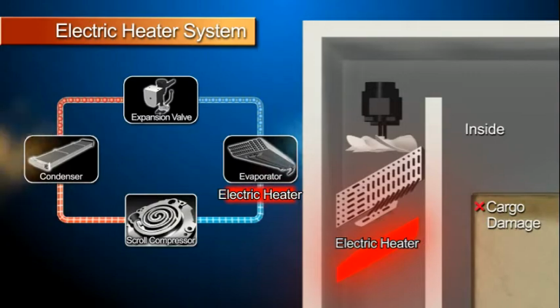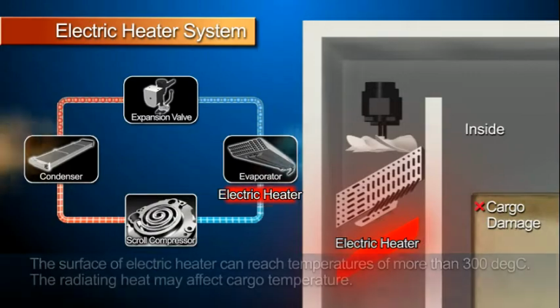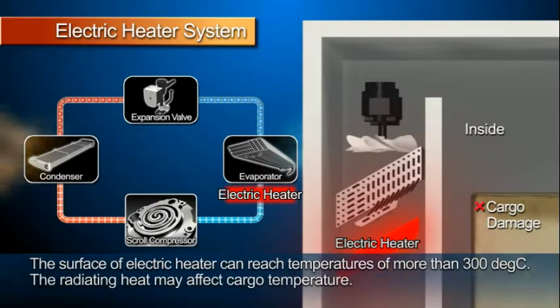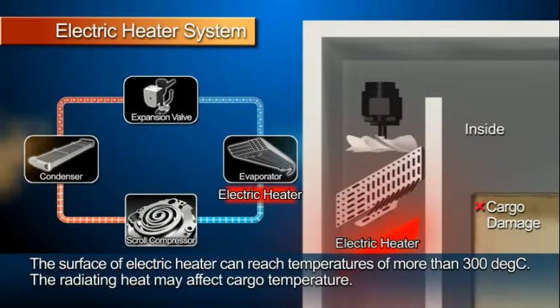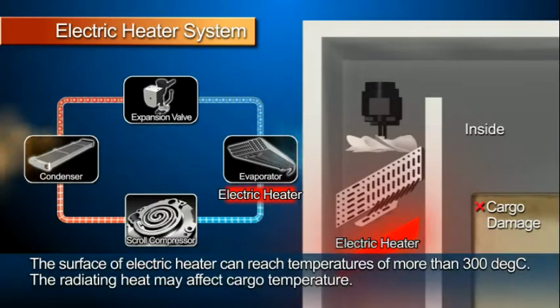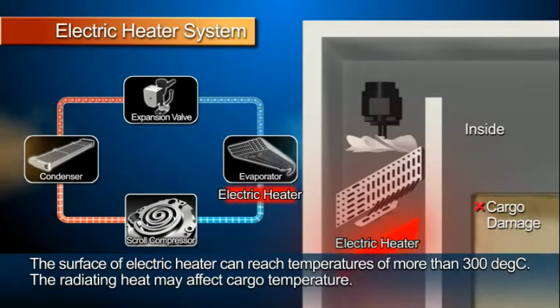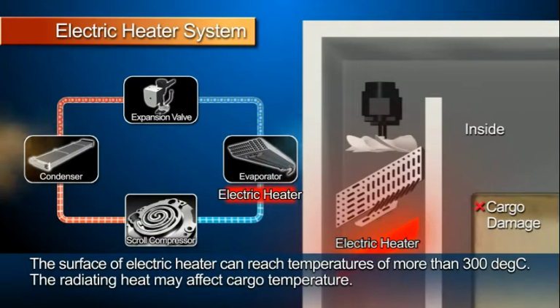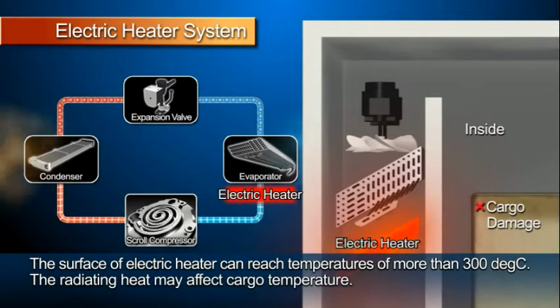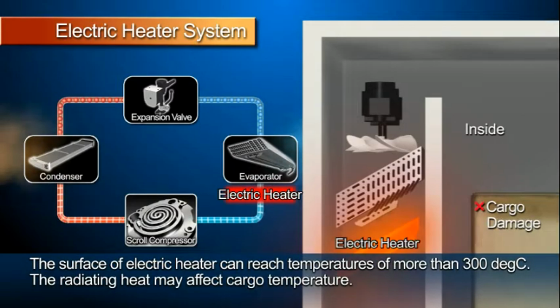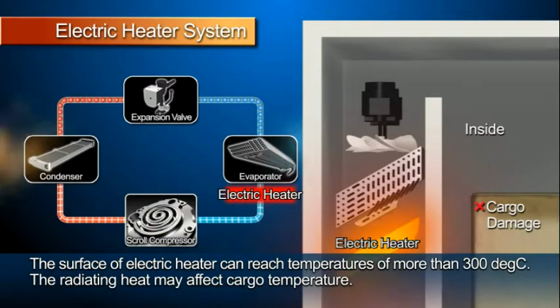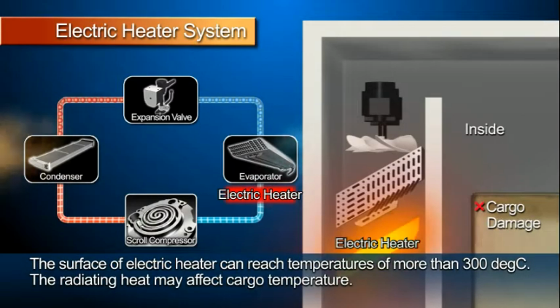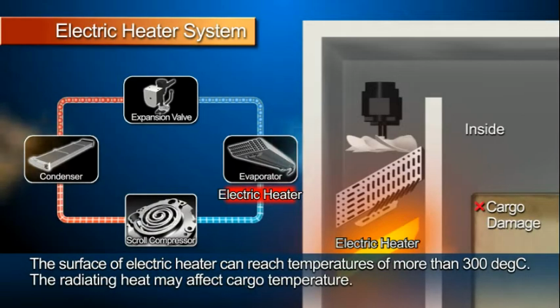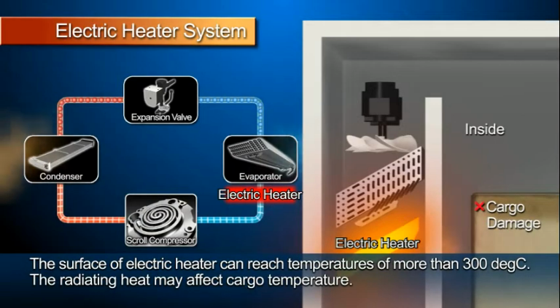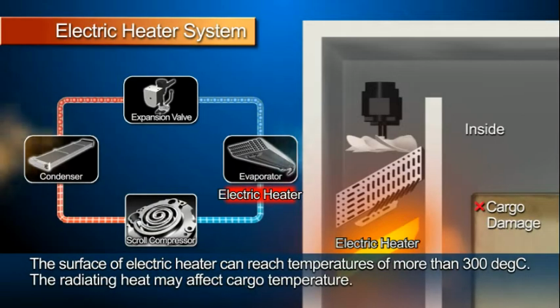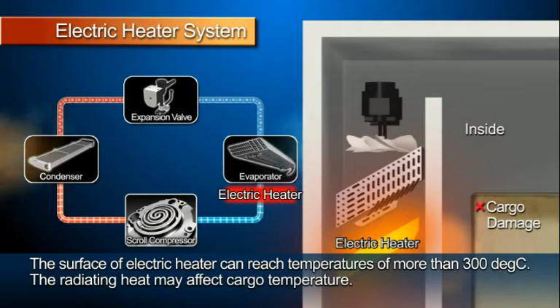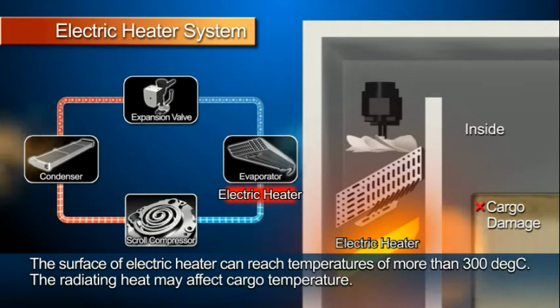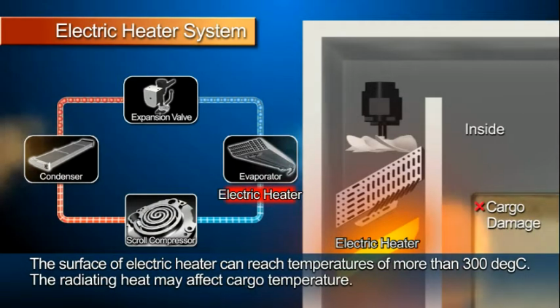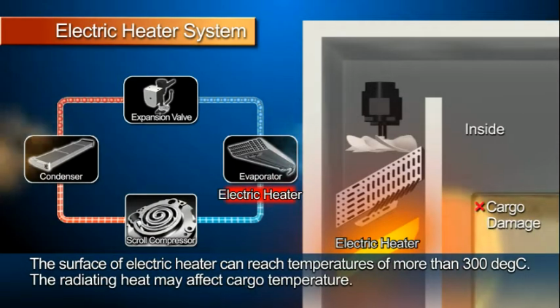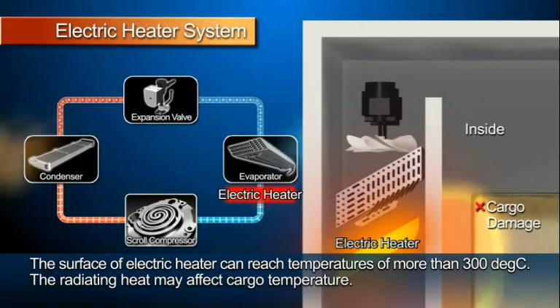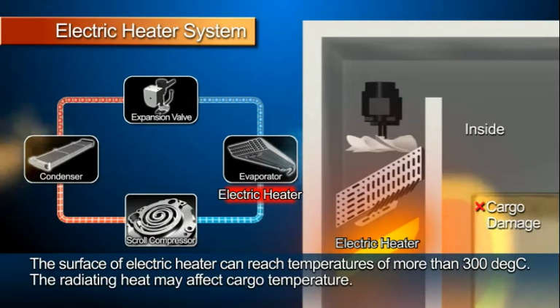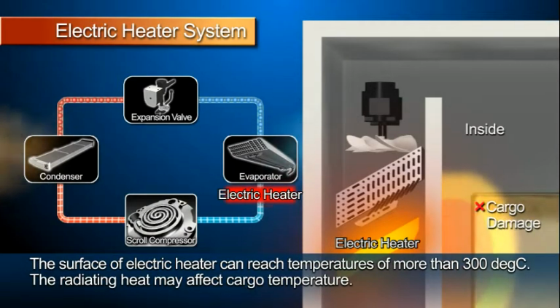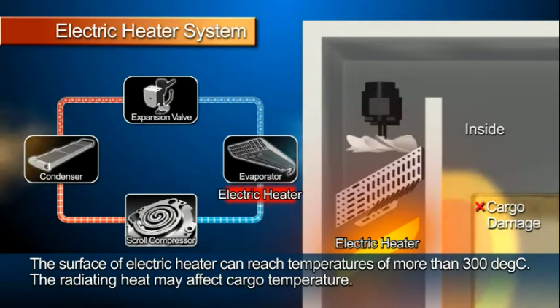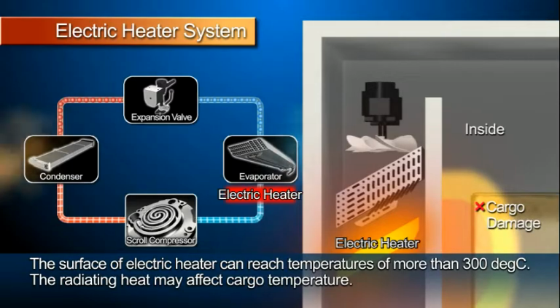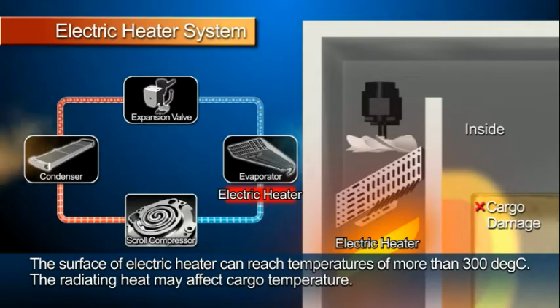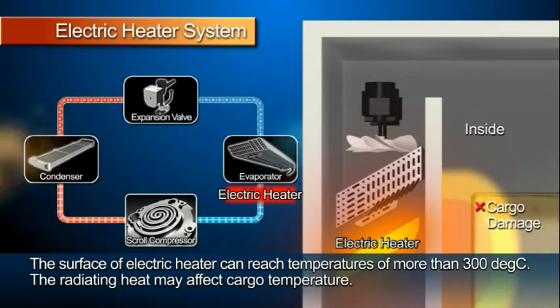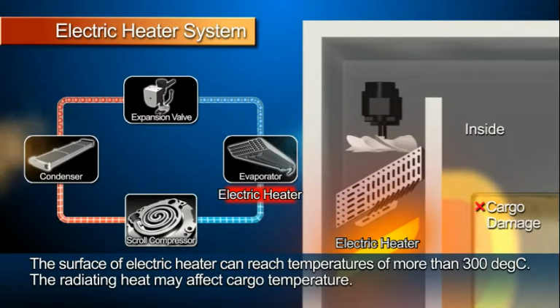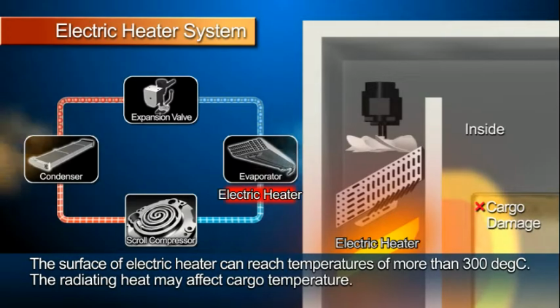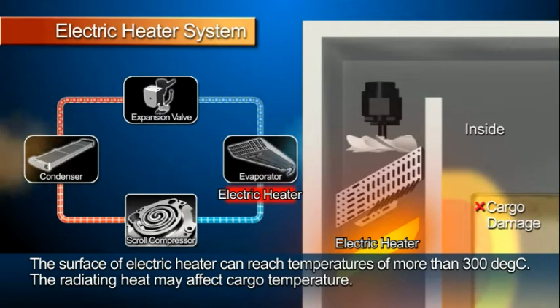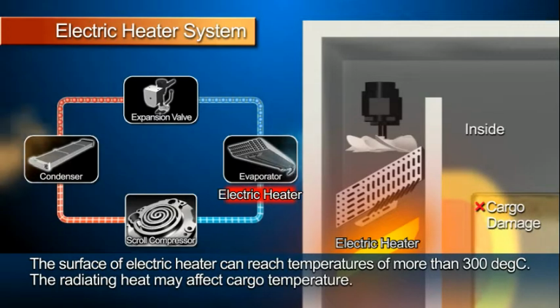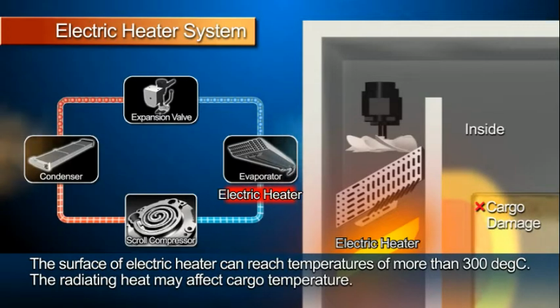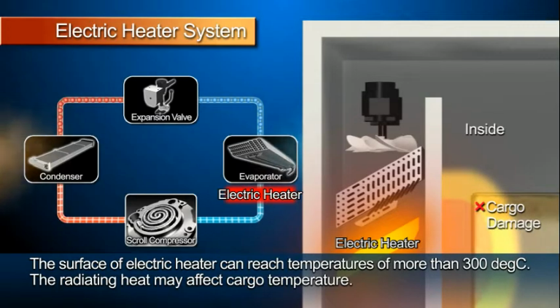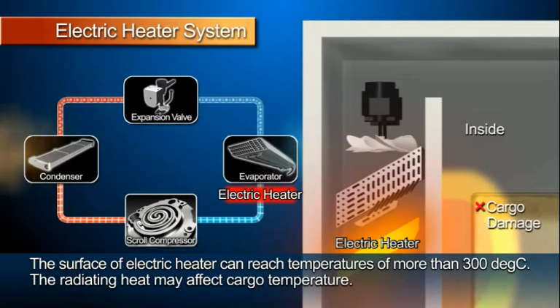Also, the electric heater, owing to a high temperature of about 300 degrees centigrade, might also influence cargoes by the heat.